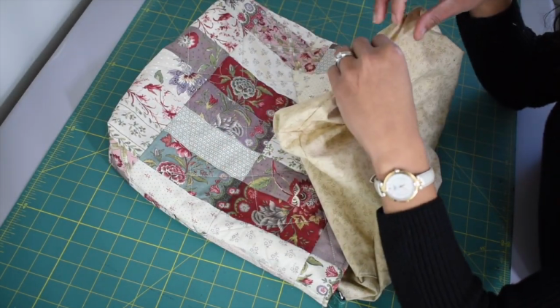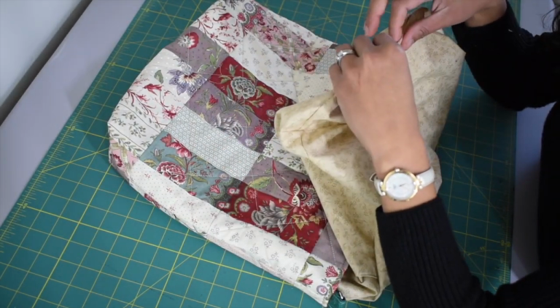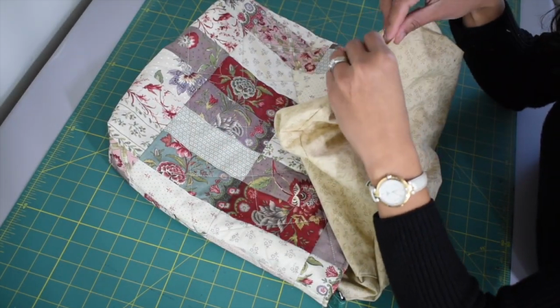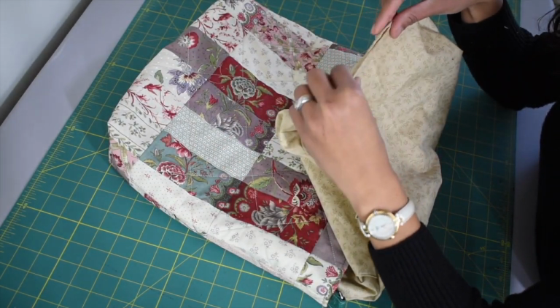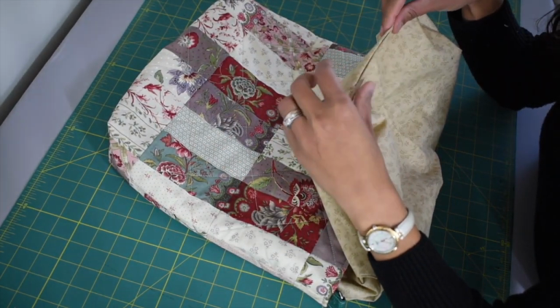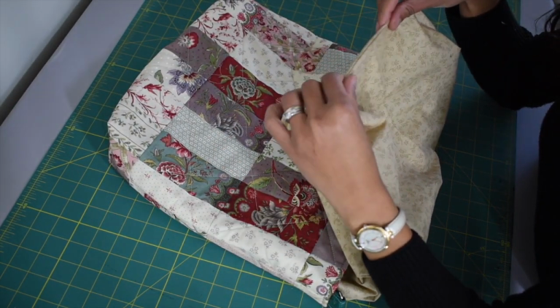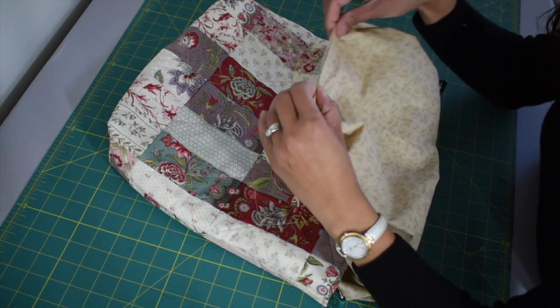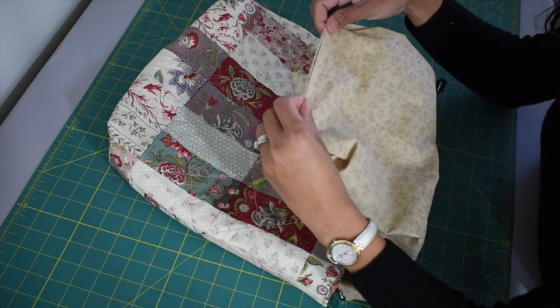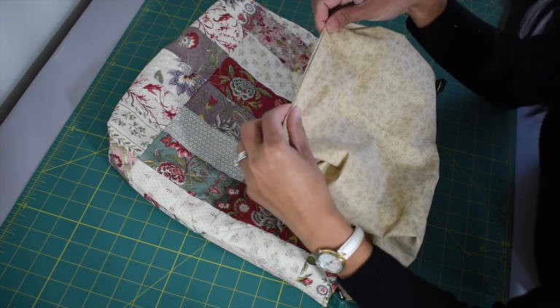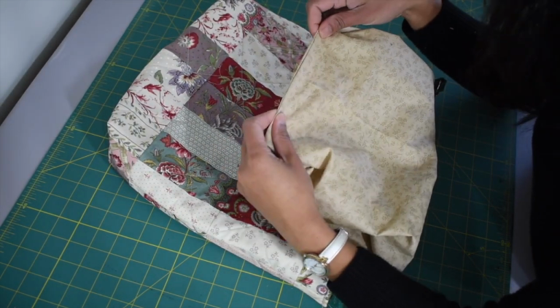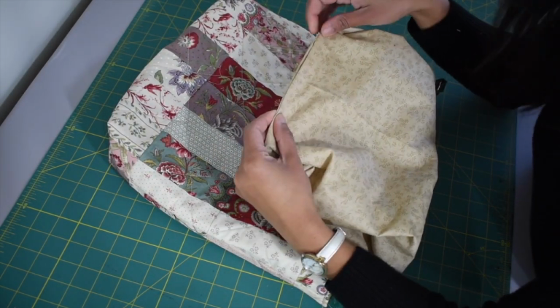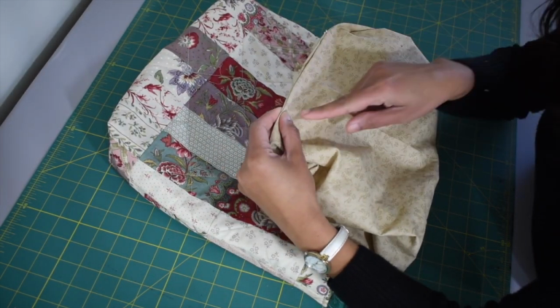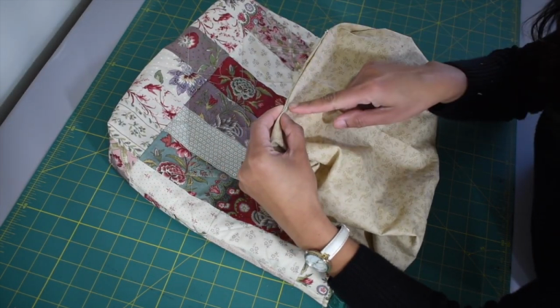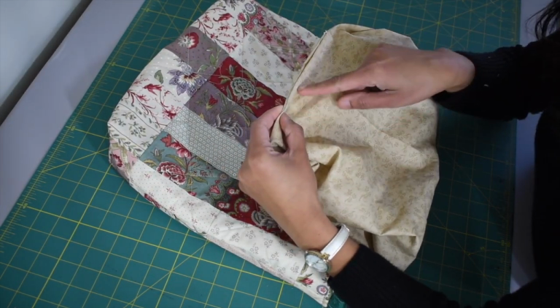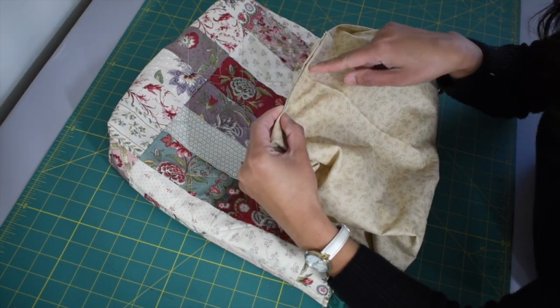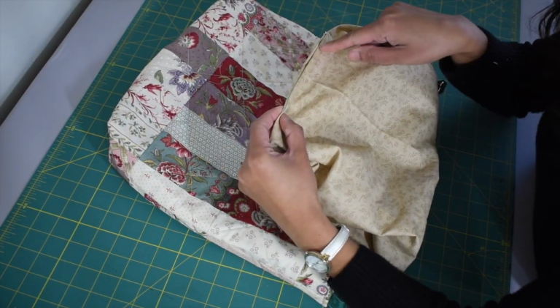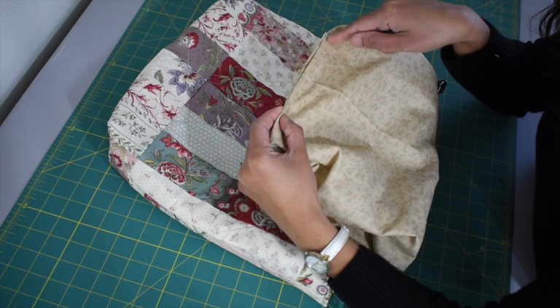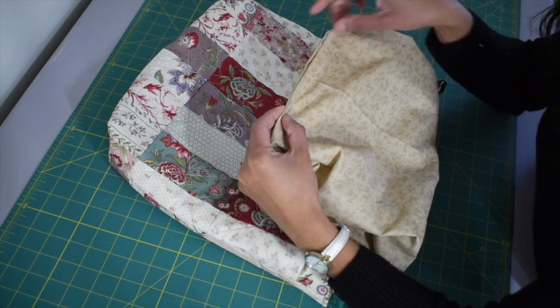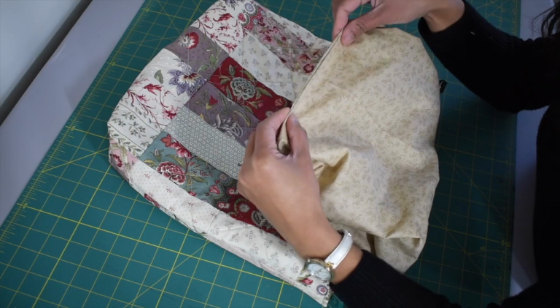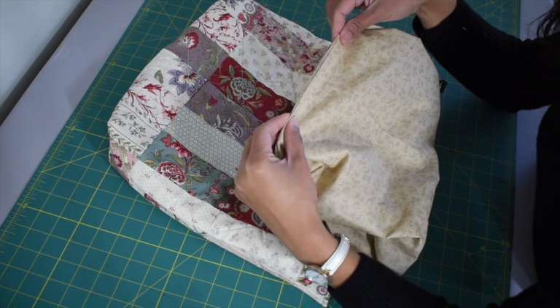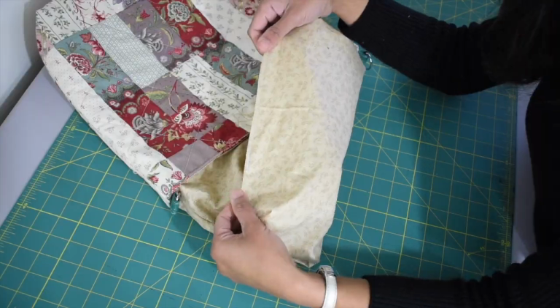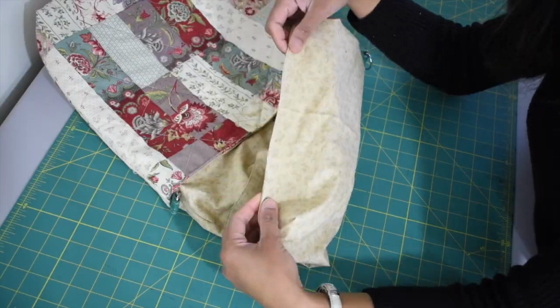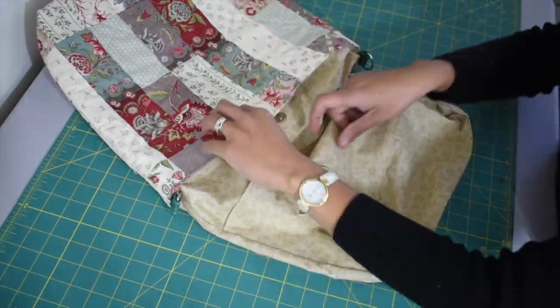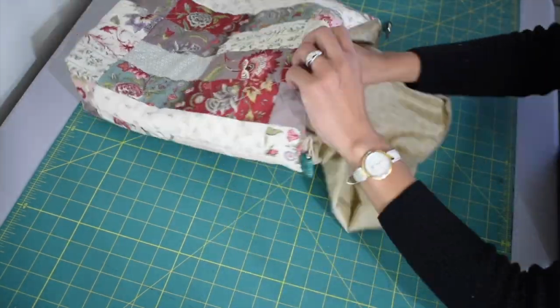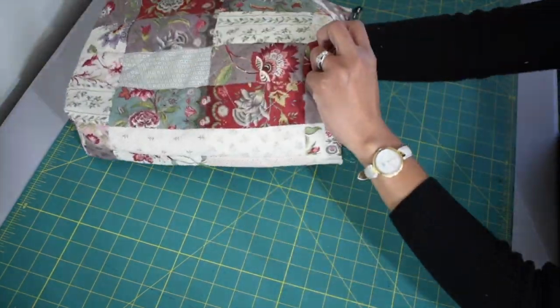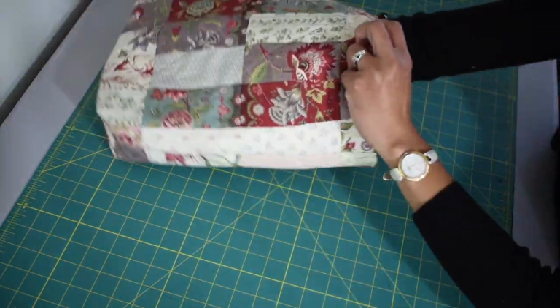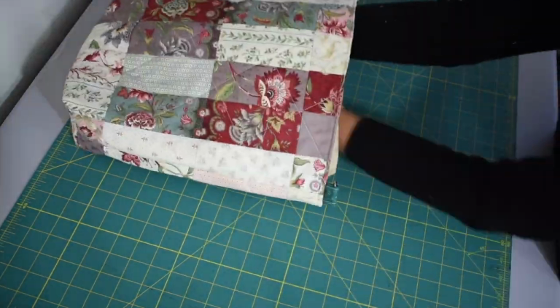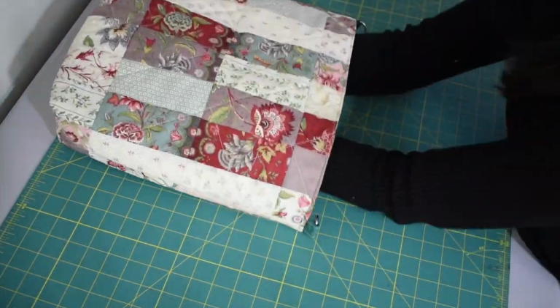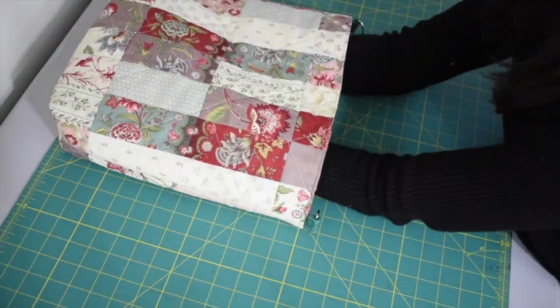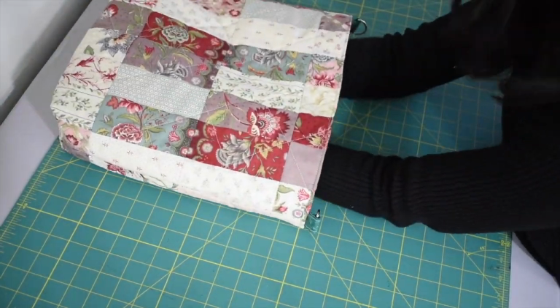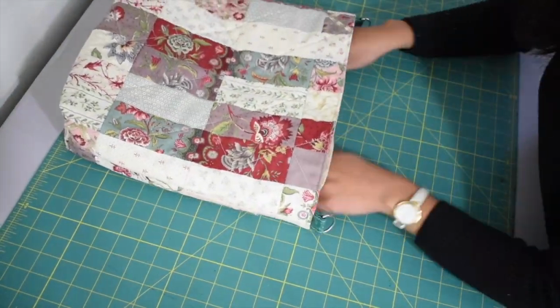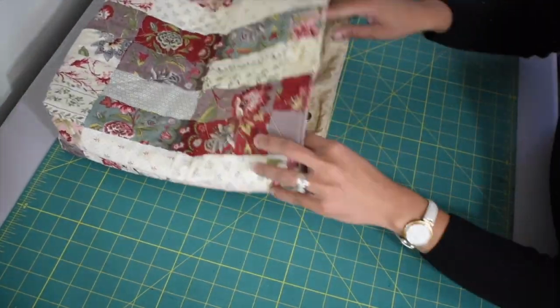Once done topstitching, pull your lining out, find the opening hole at the bottom, and sew that closed. Once done, put your lining back inside.